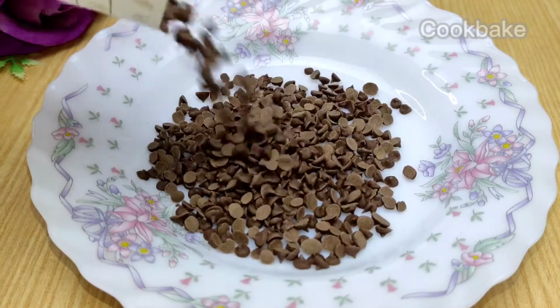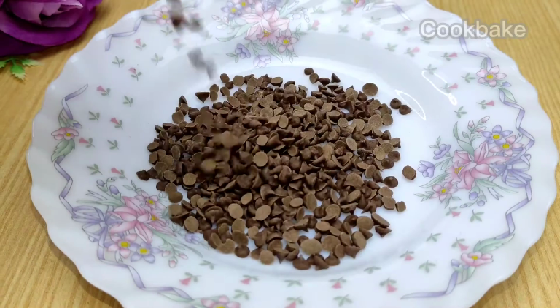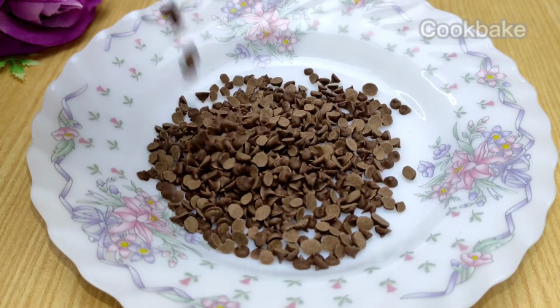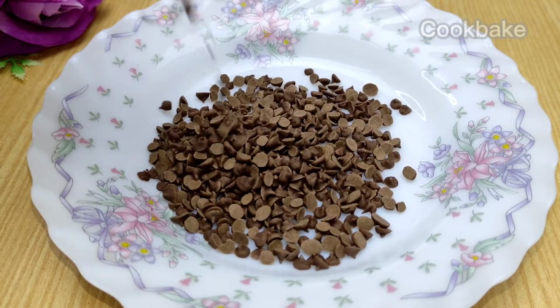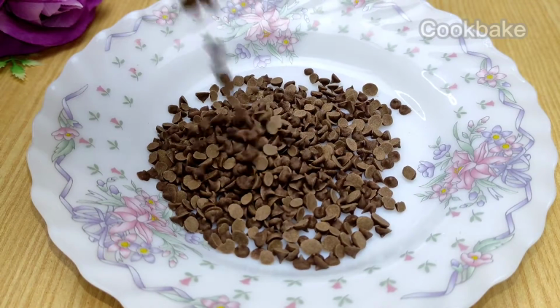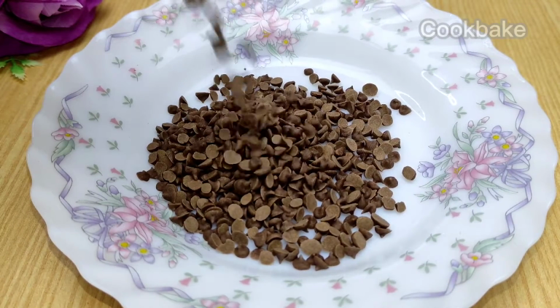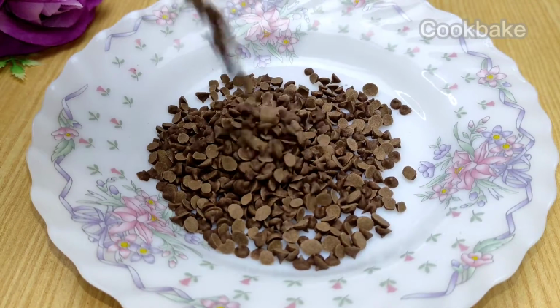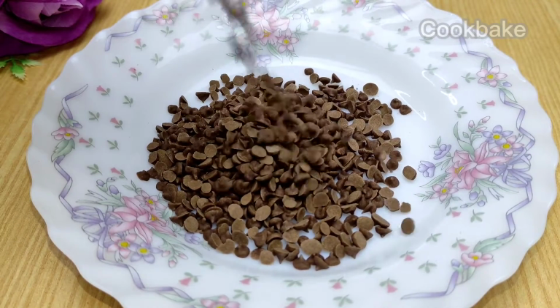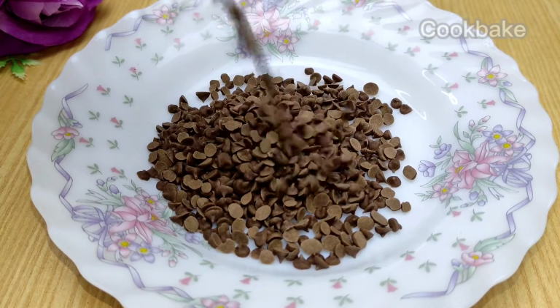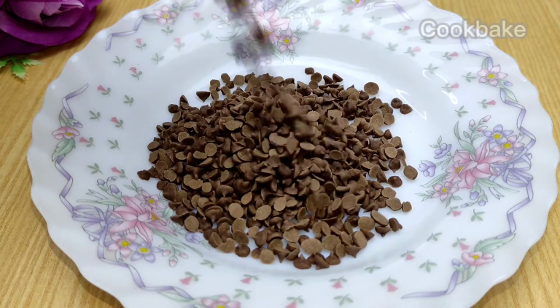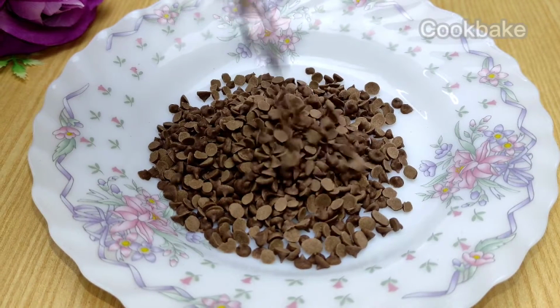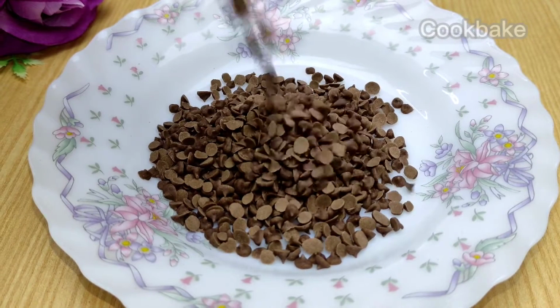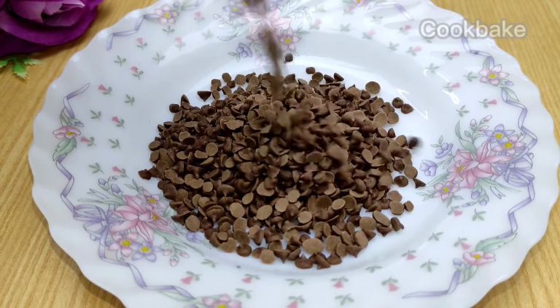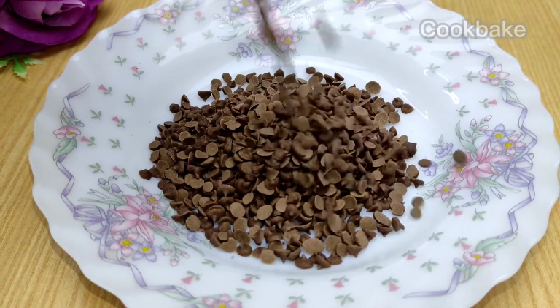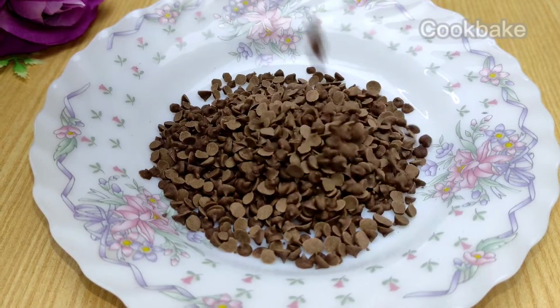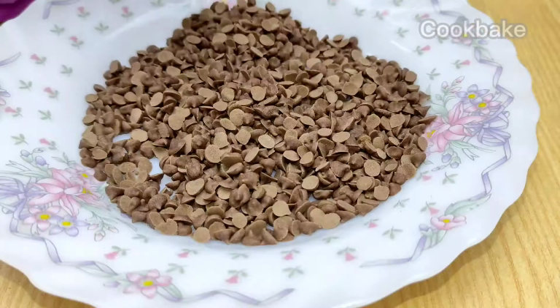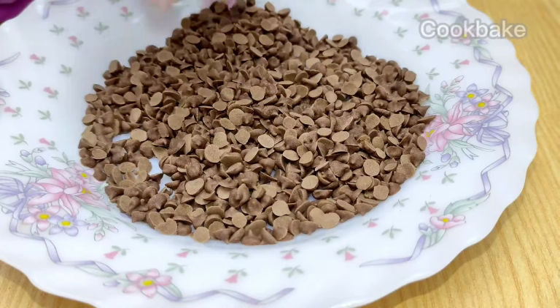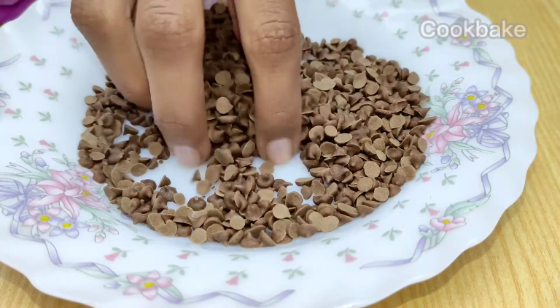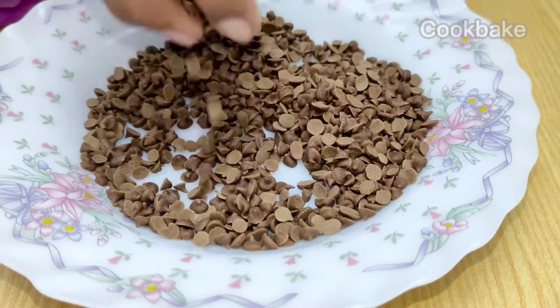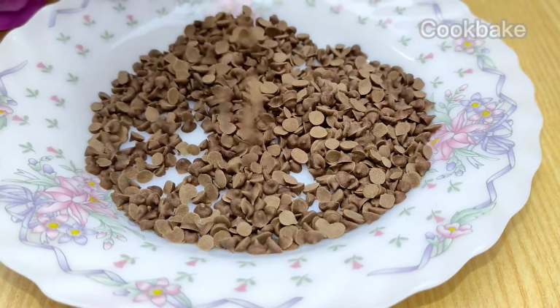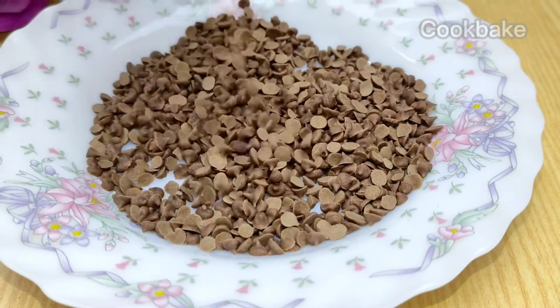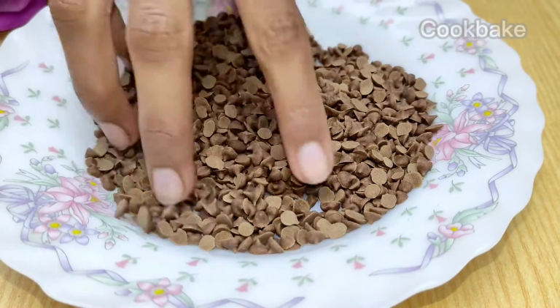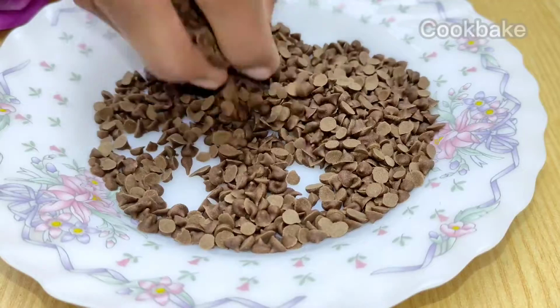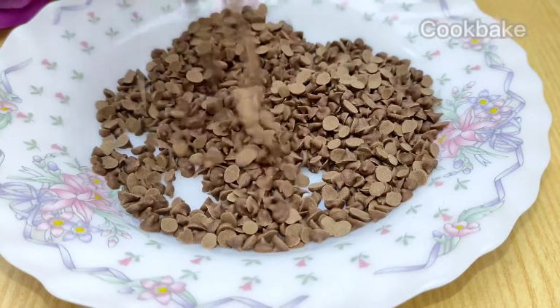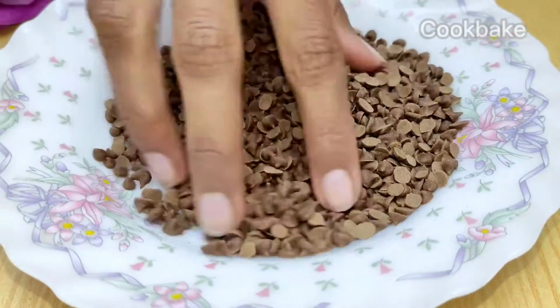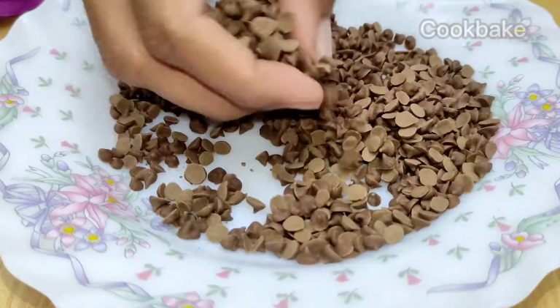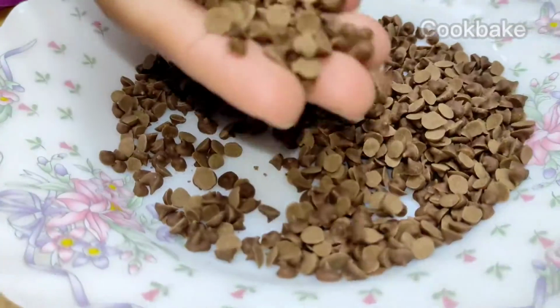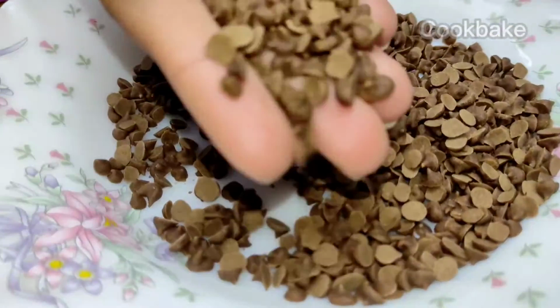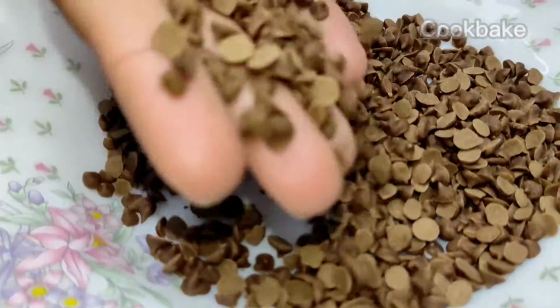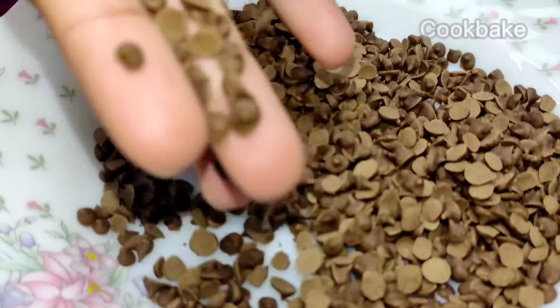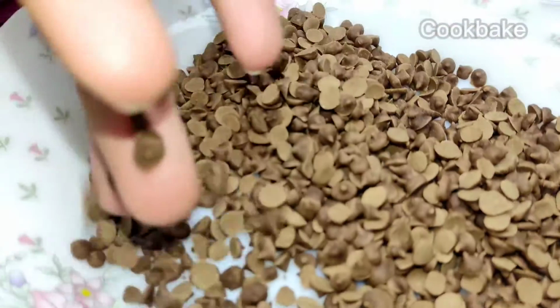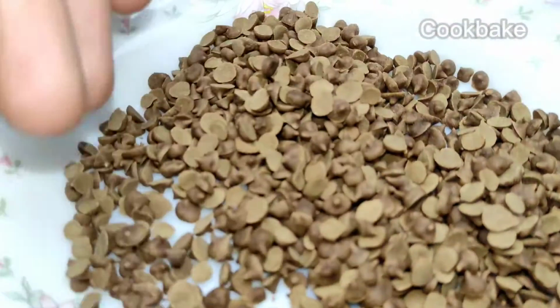Assalamualaikum viewers, I hope you are well. In this video, we will learn how to make chocolate chips from biscuits.